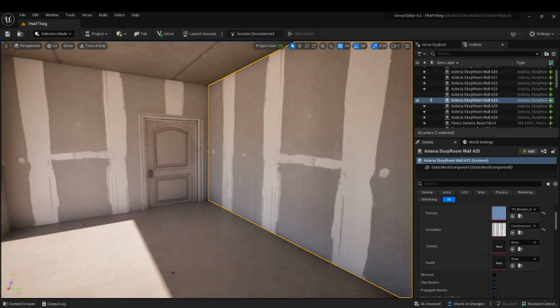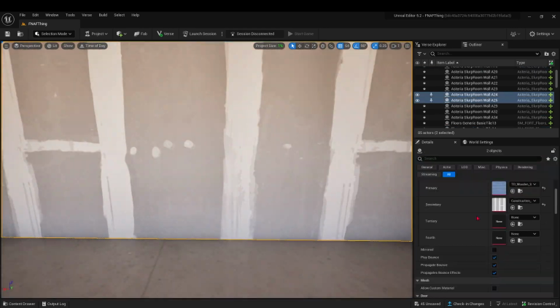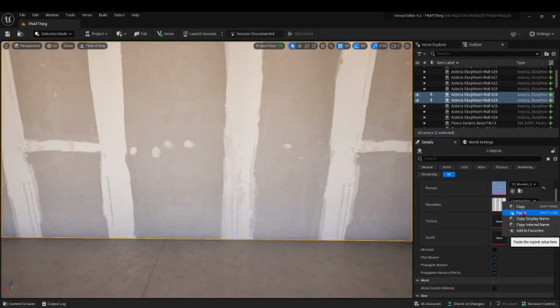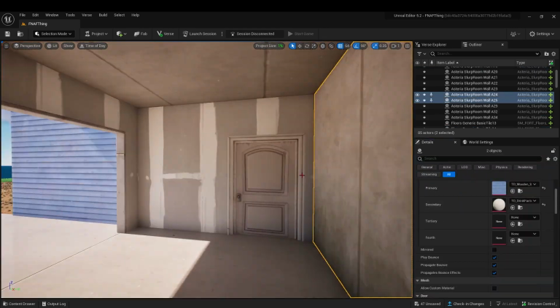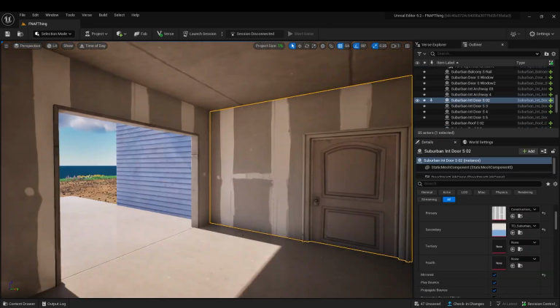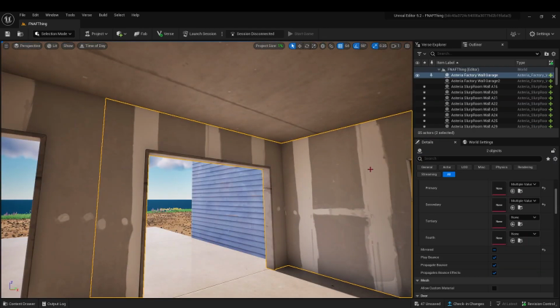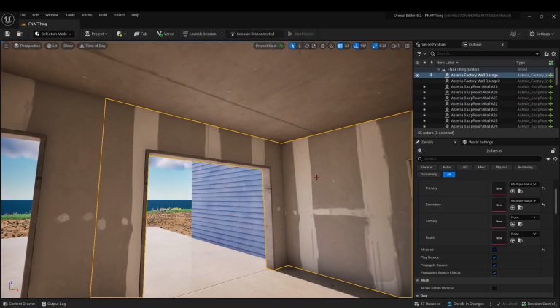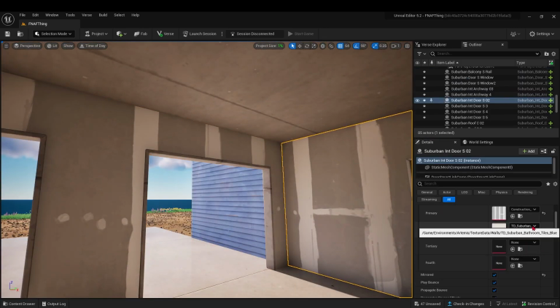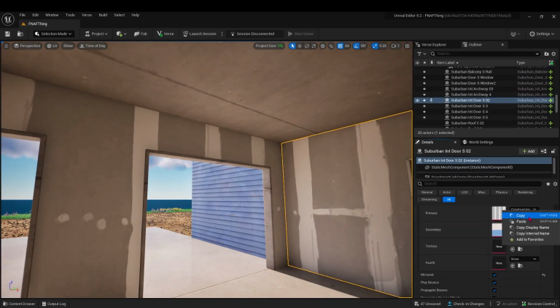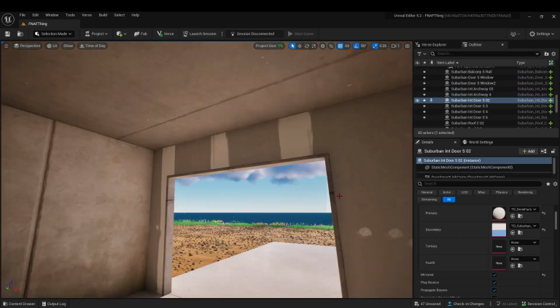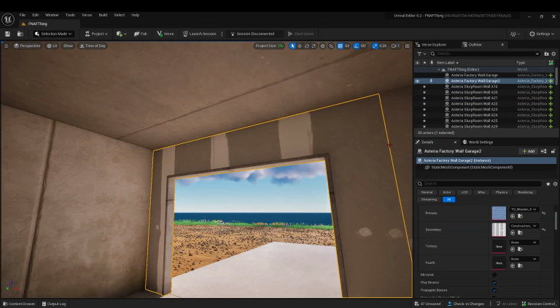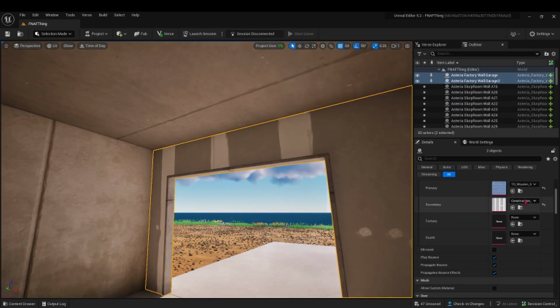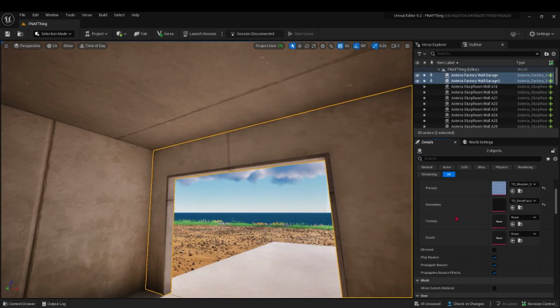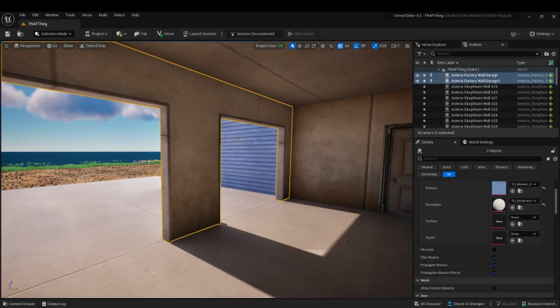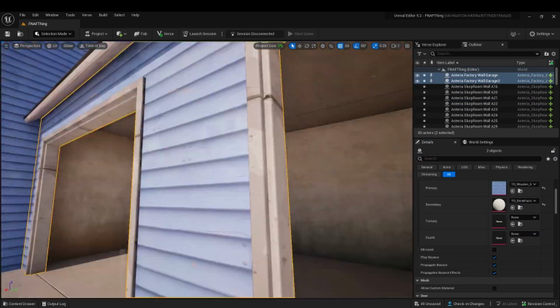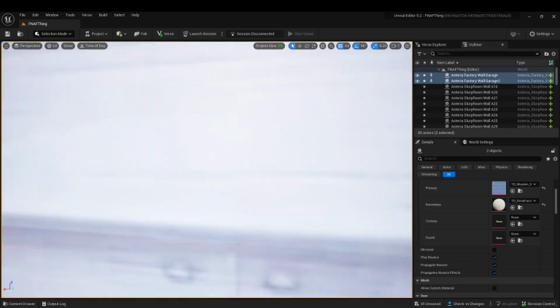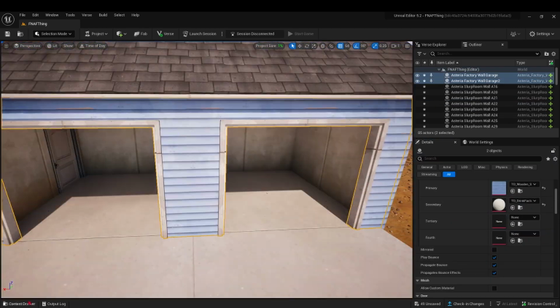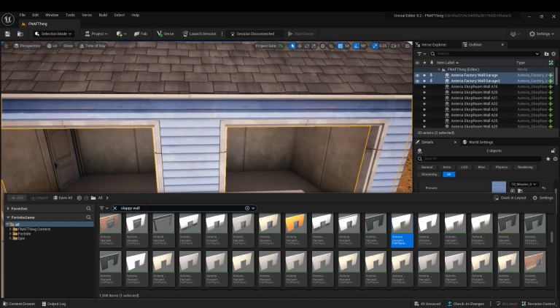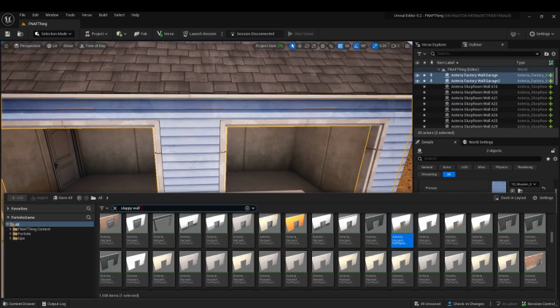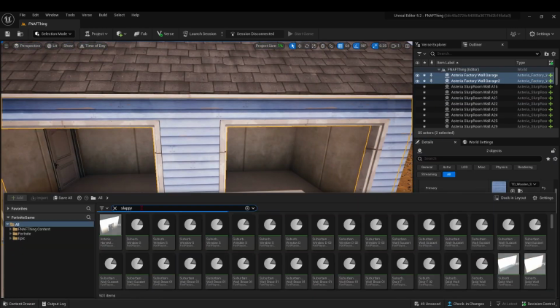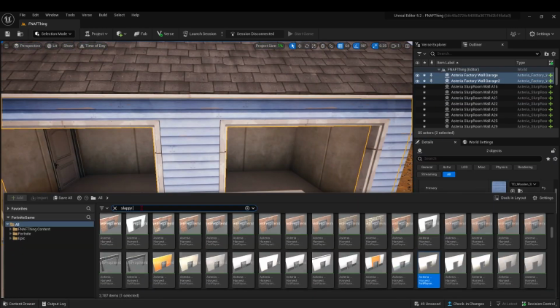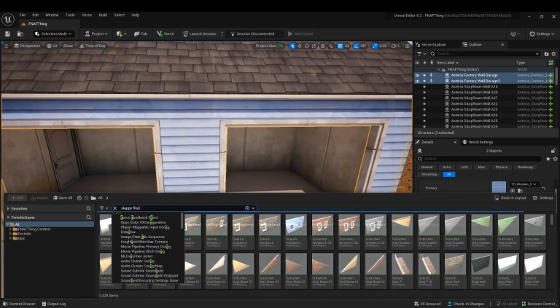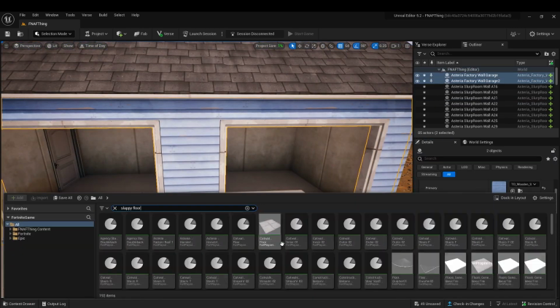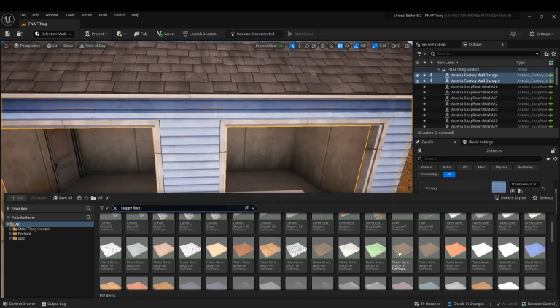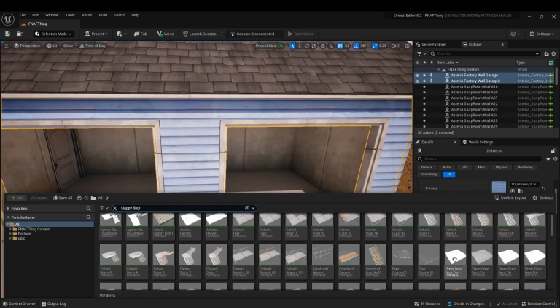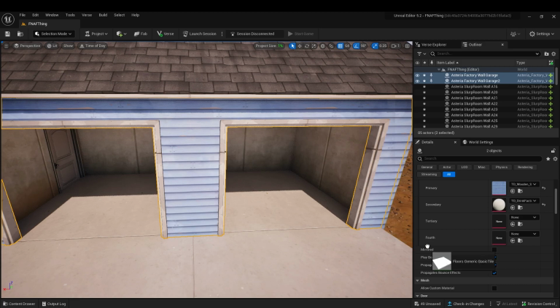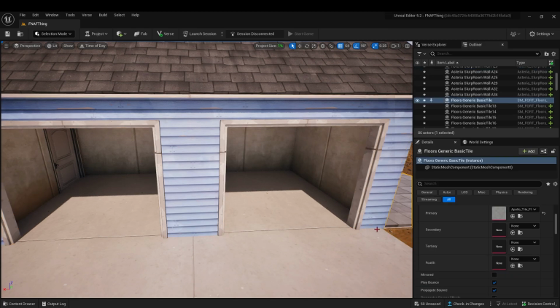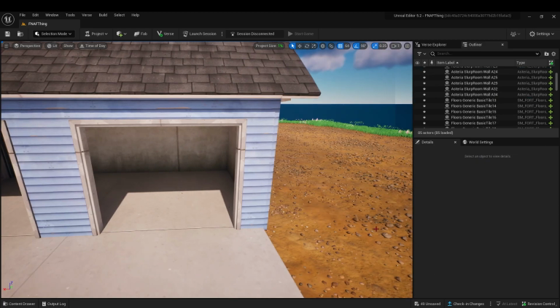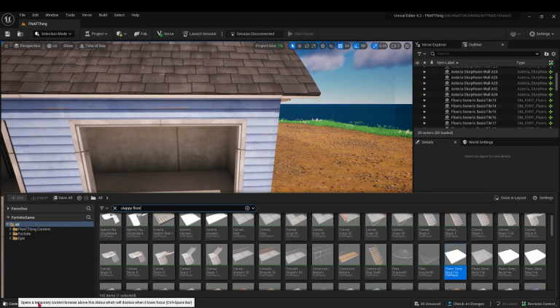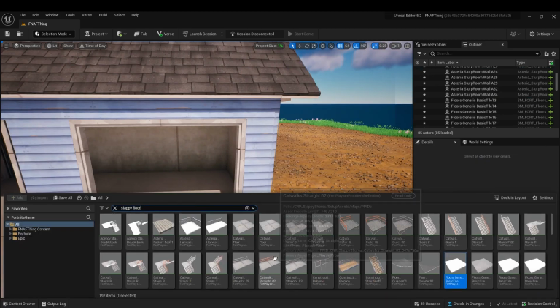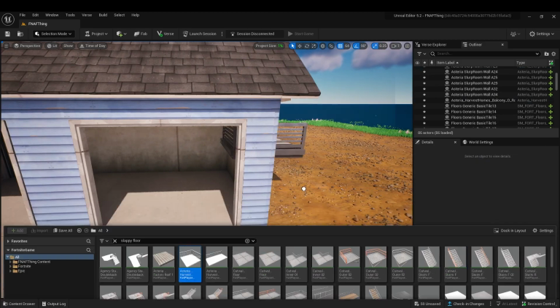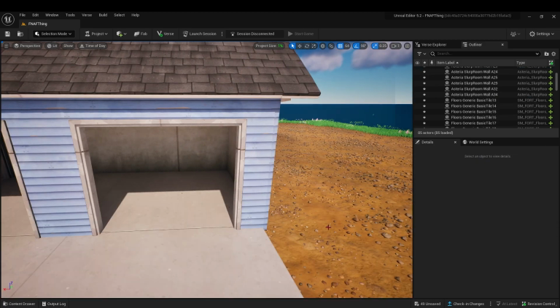I wanted the garage to feel more grungy and dirty, so that's why I used this slappy piece.